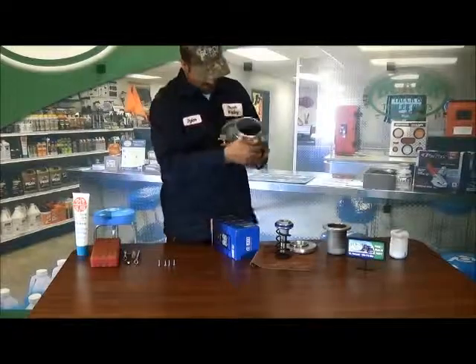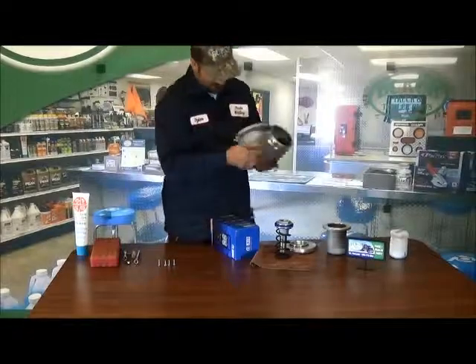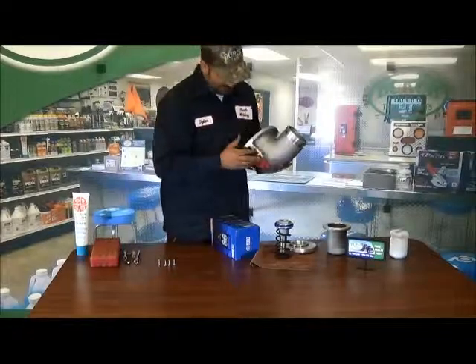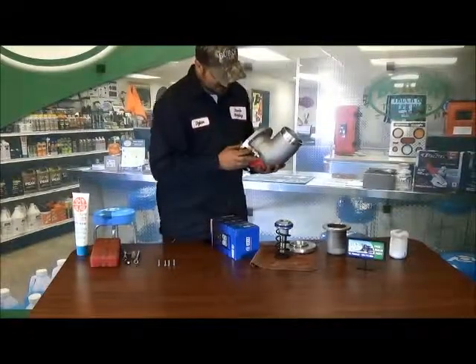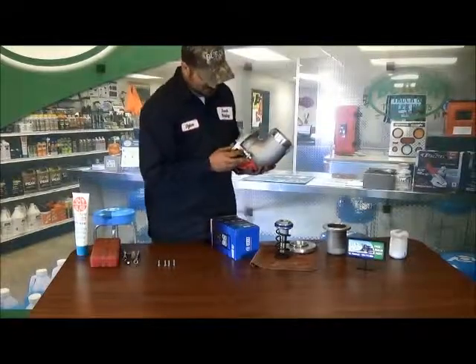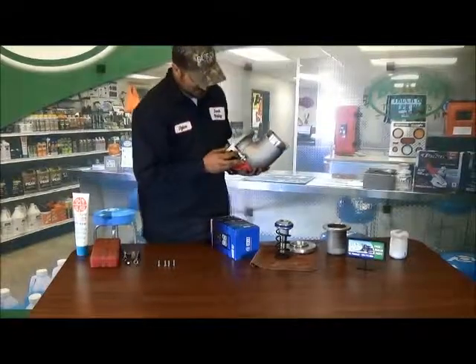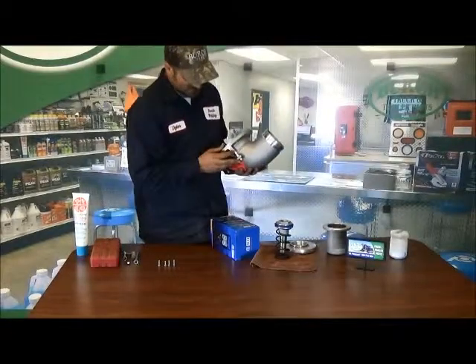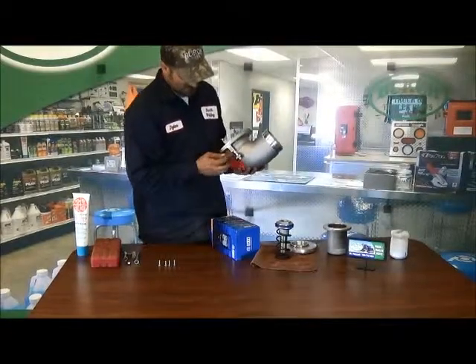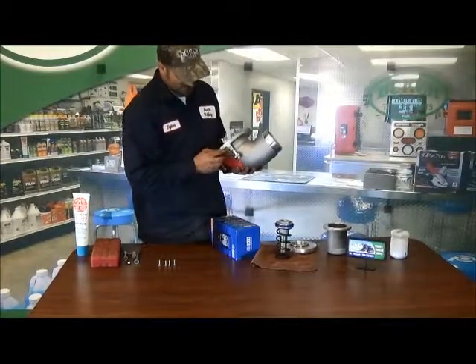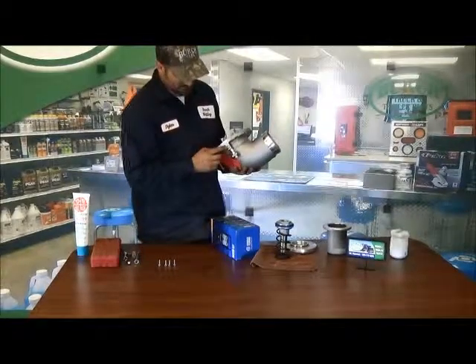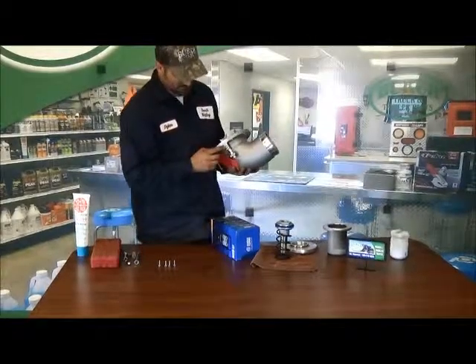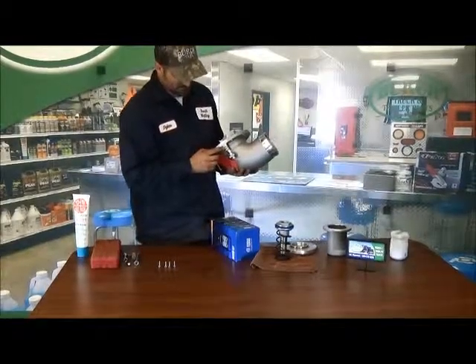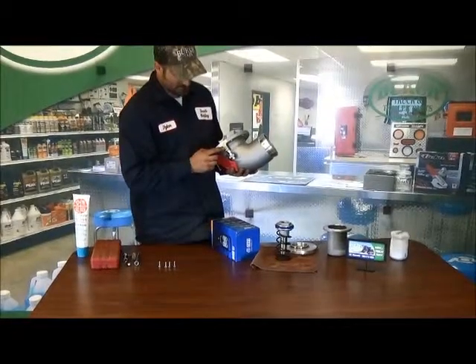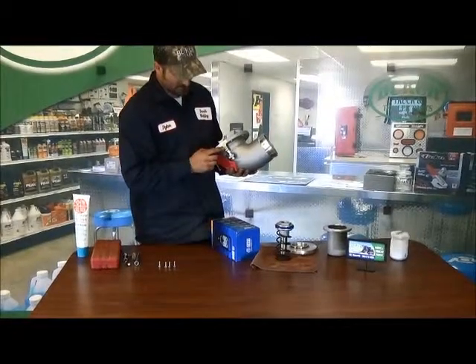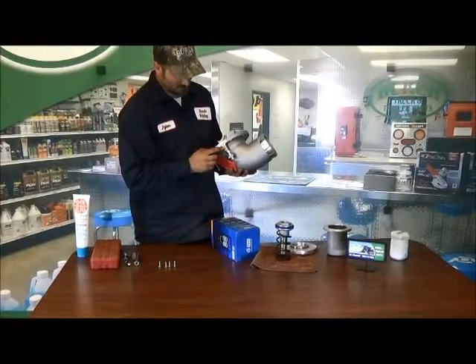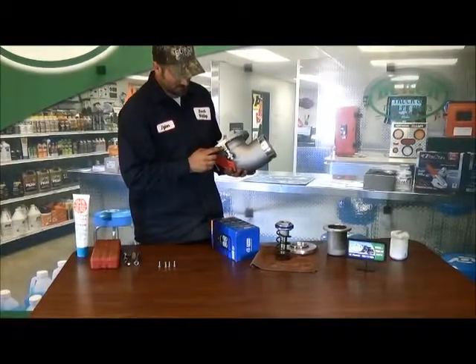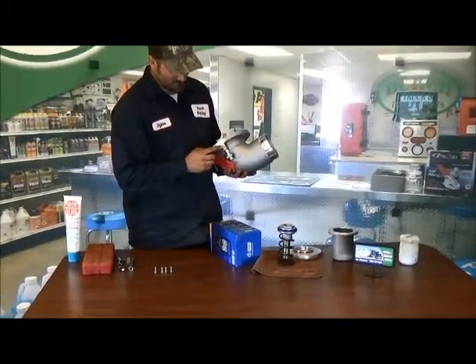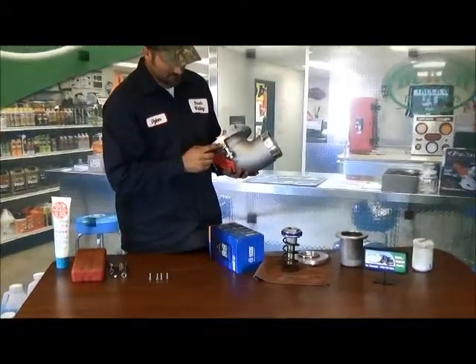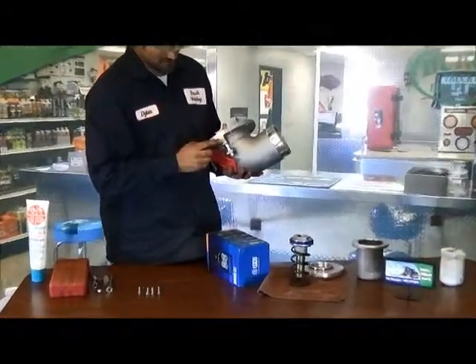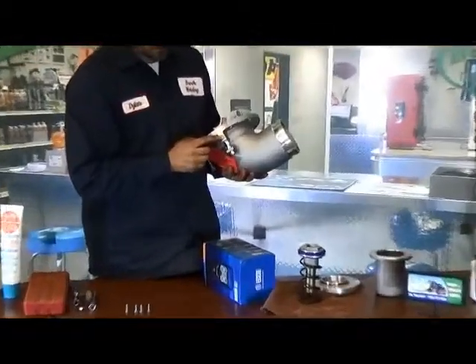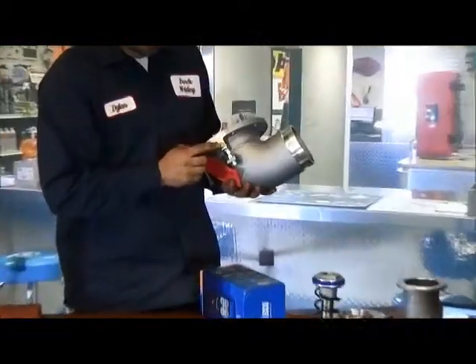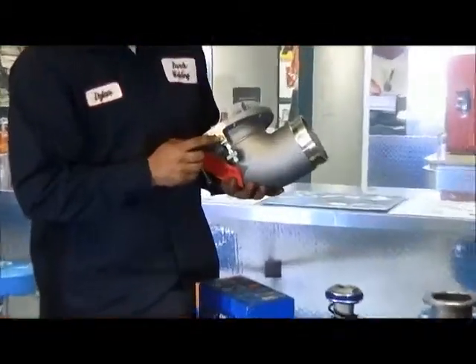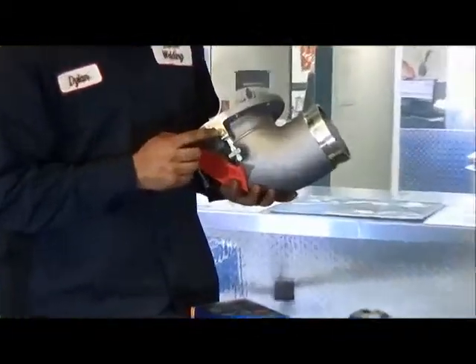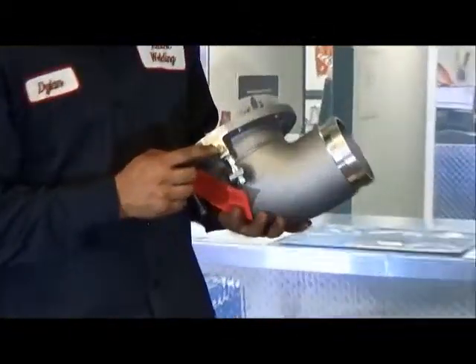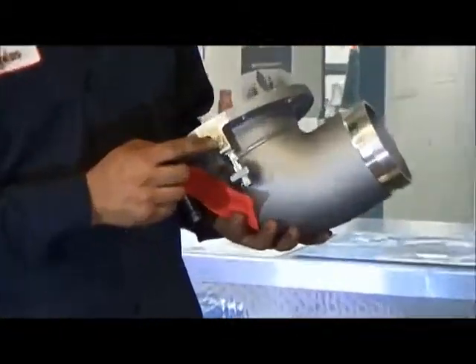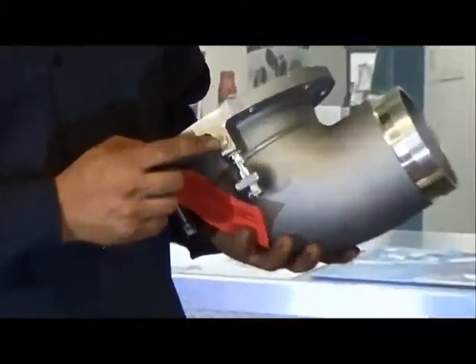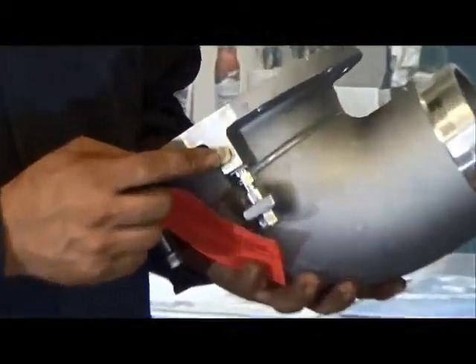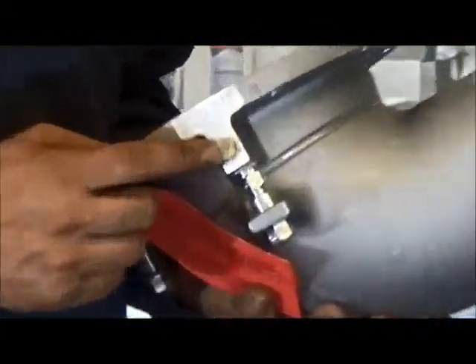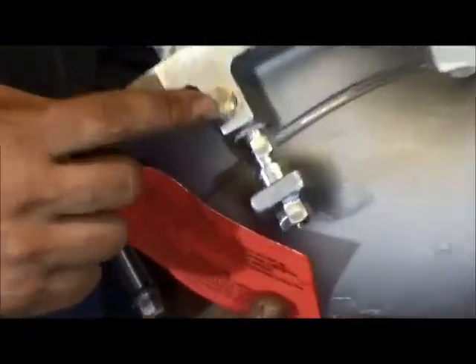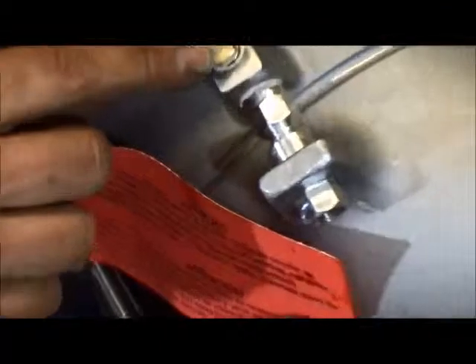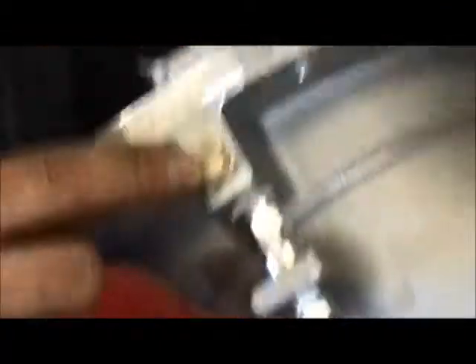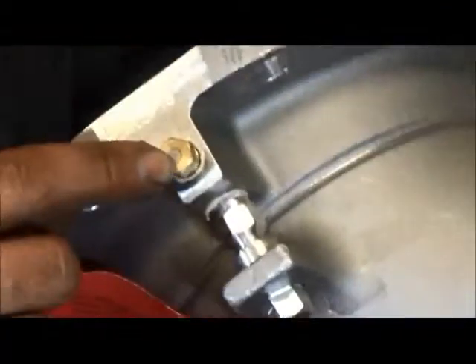On this side you've got a fusible. You want to make sure and check that — make sure that's still good.